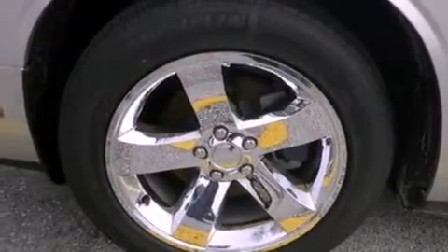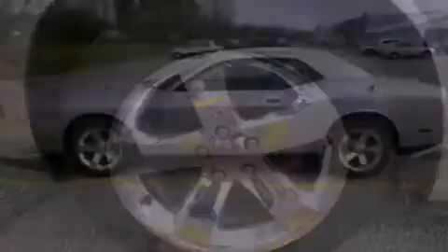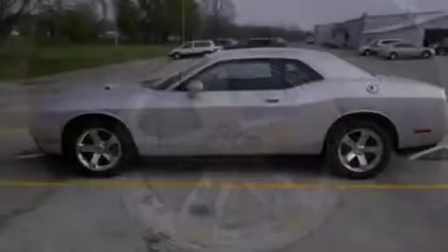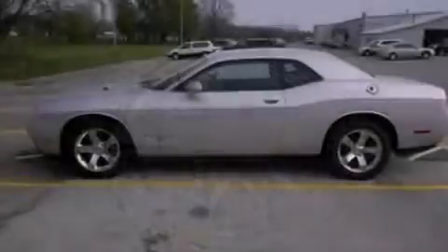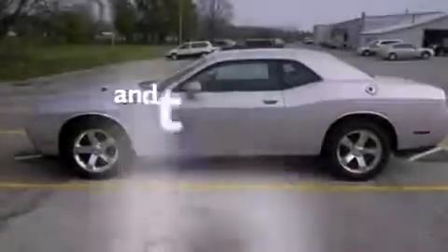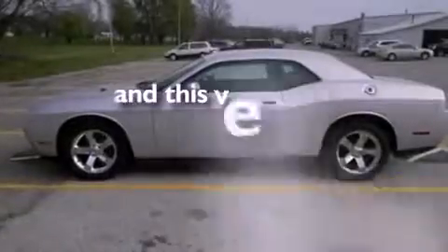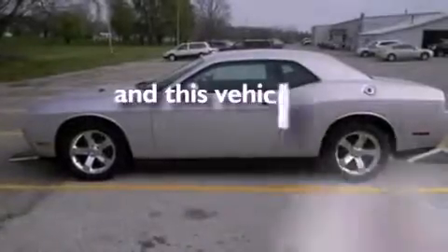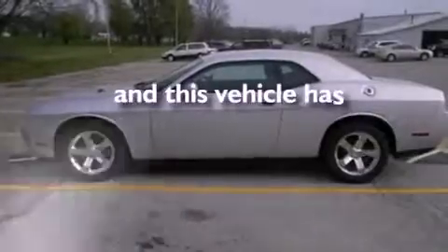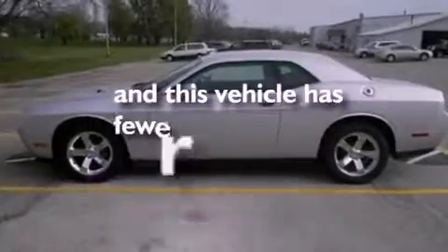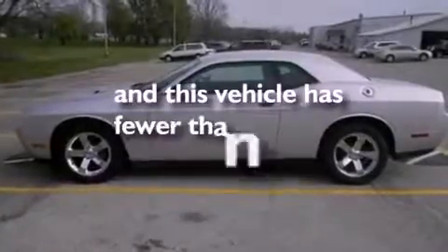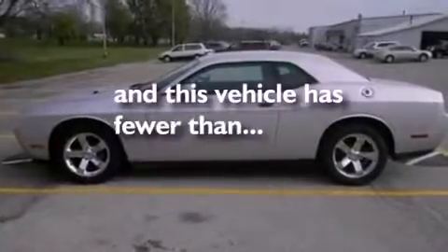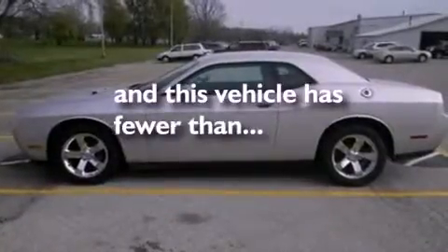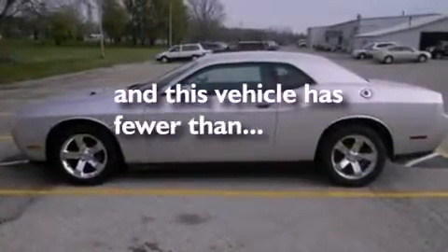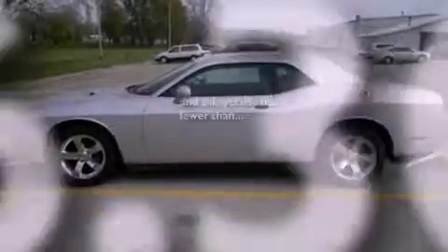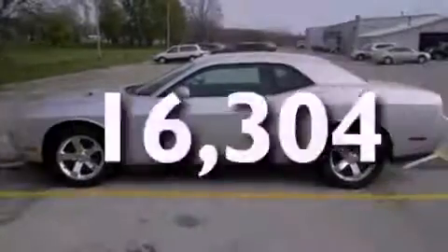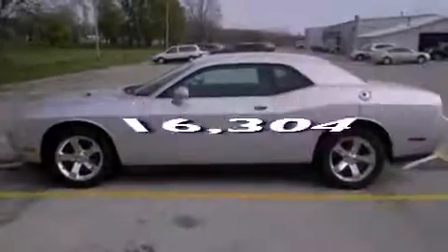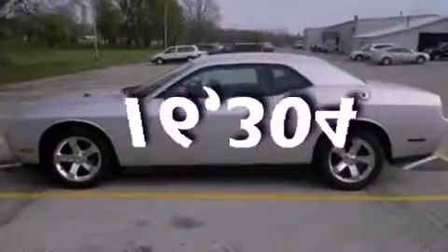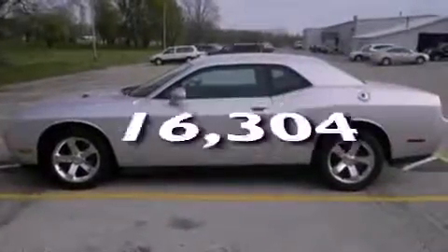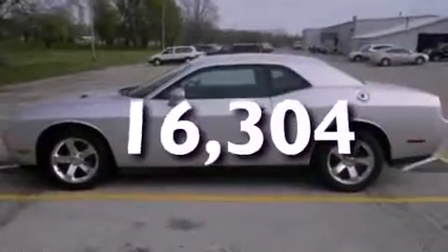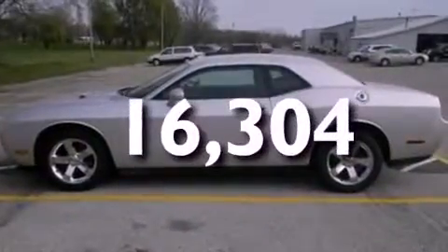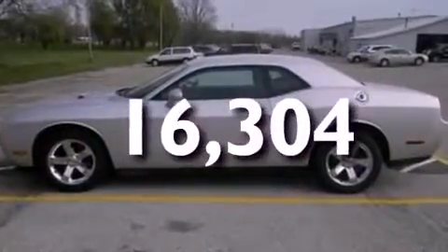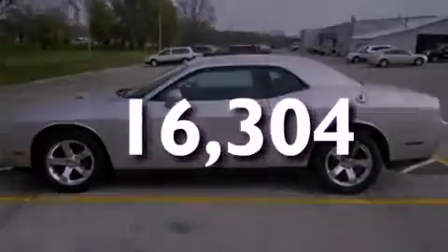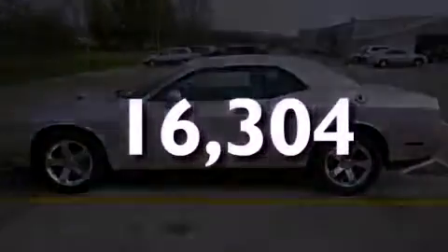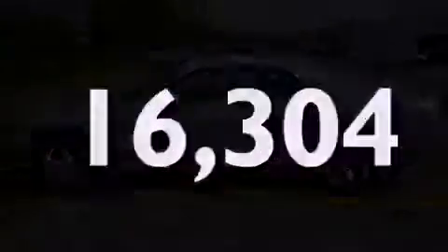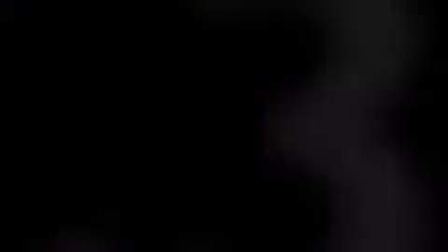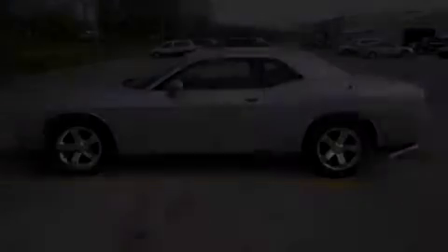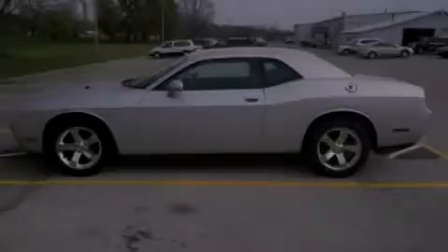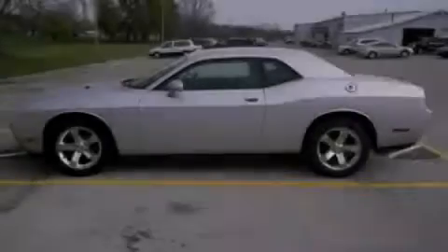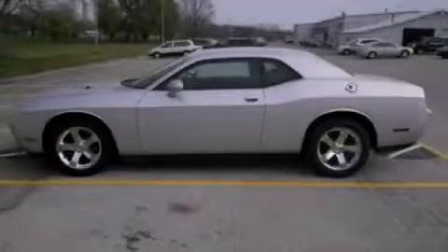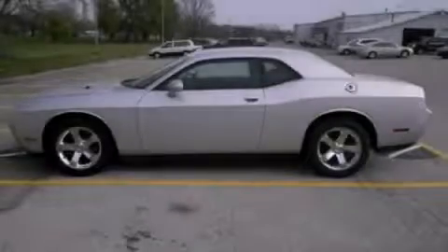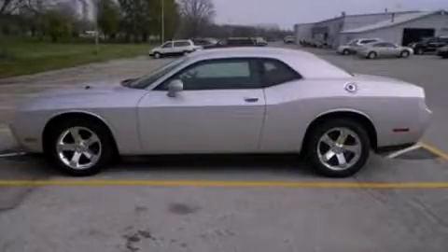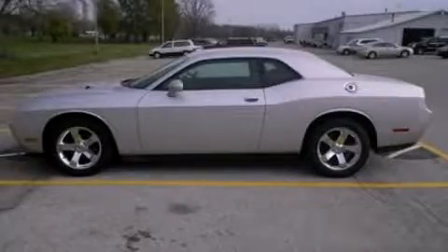This vehicle has fewer than 17,000 miles on the odometer. Stop by today and test drive this vehicle for yourself.